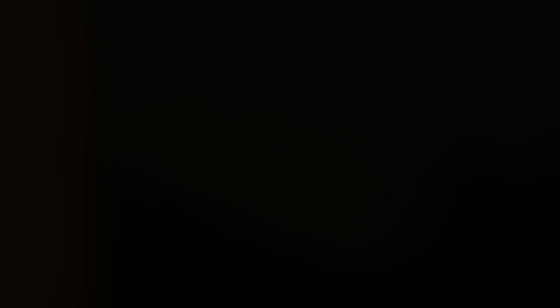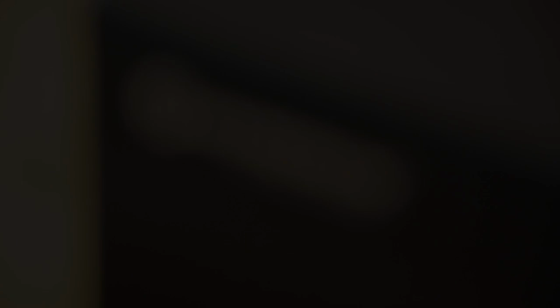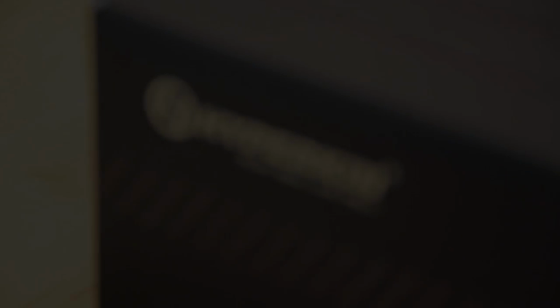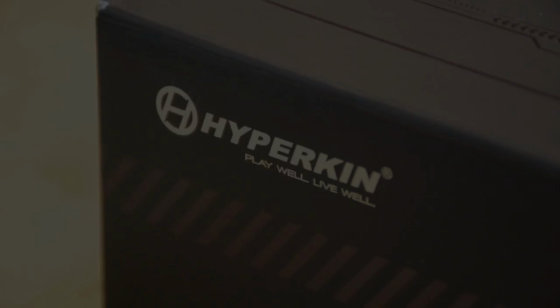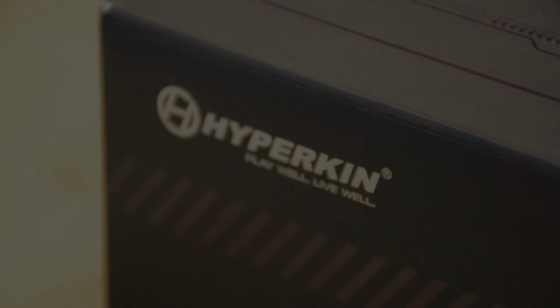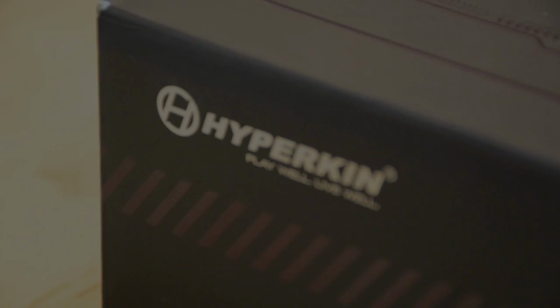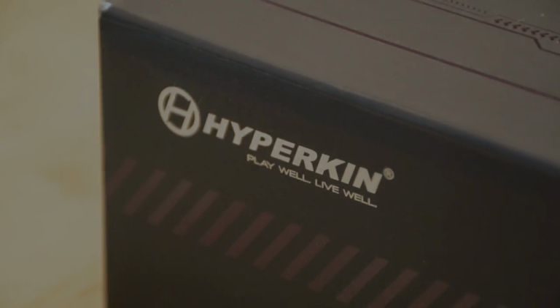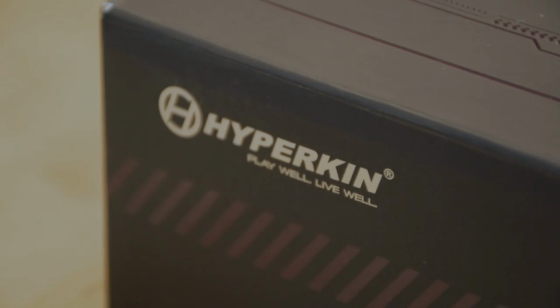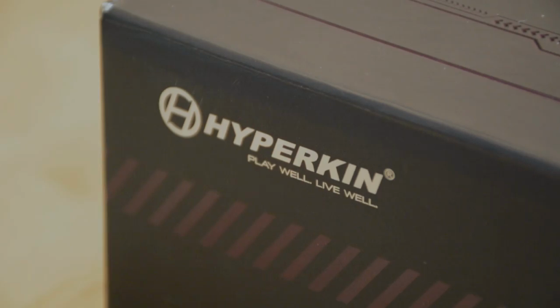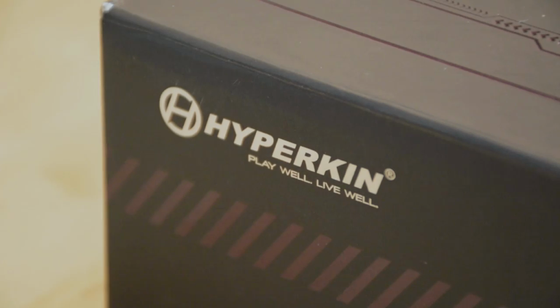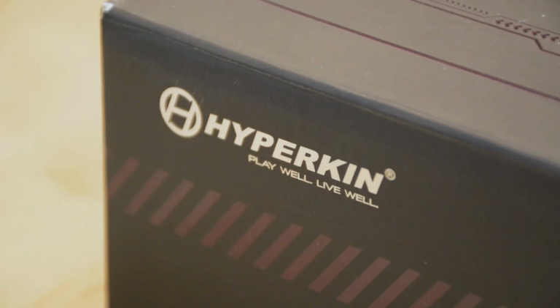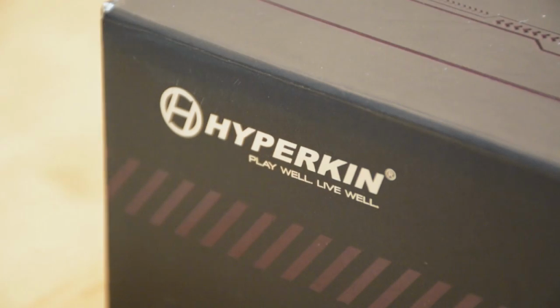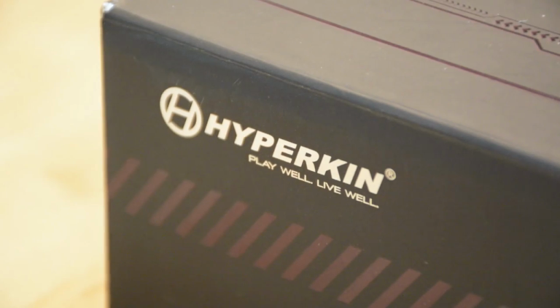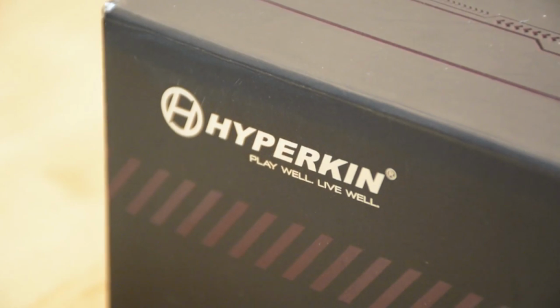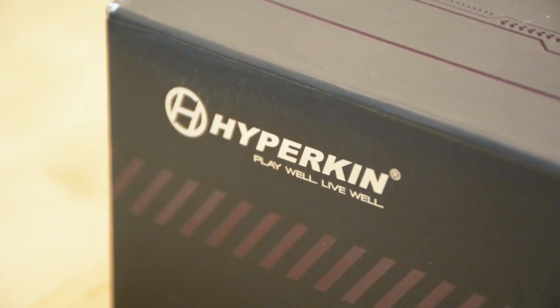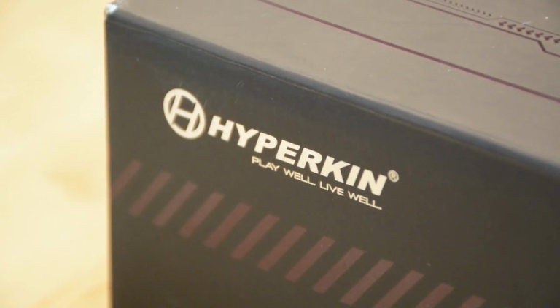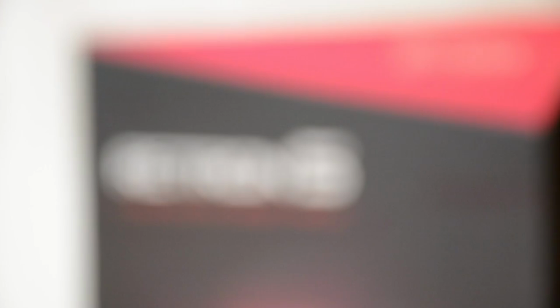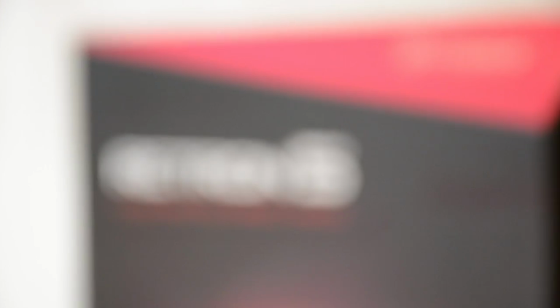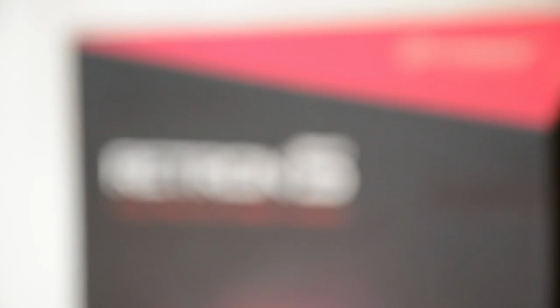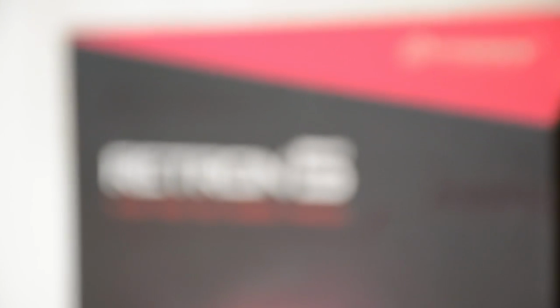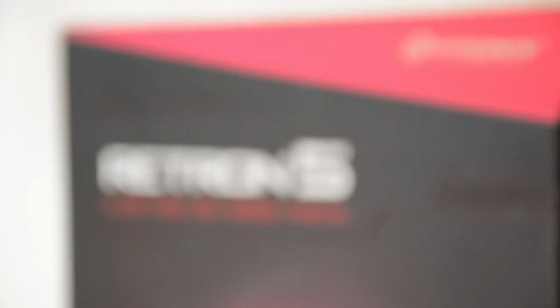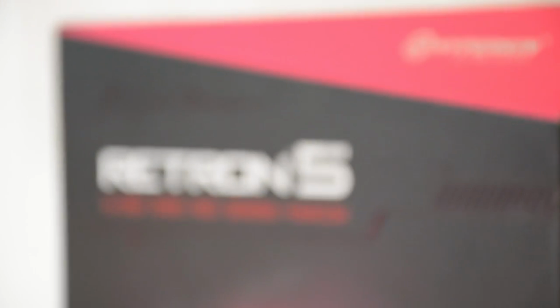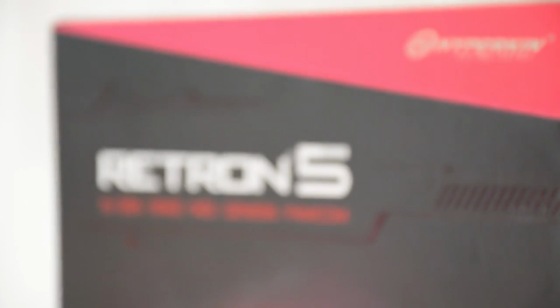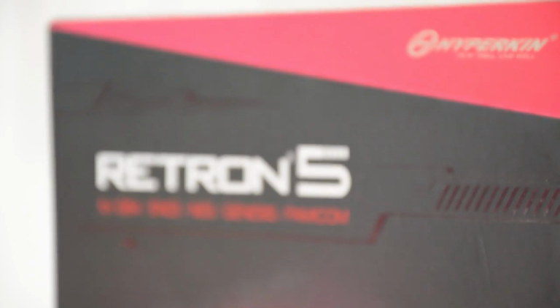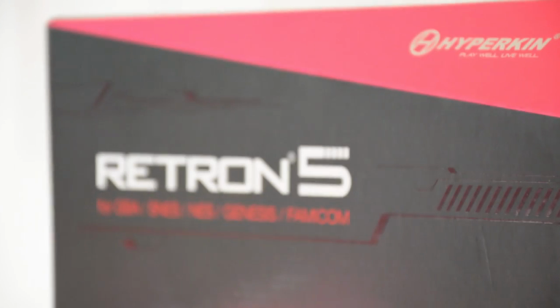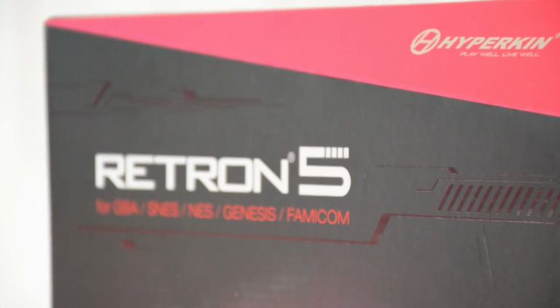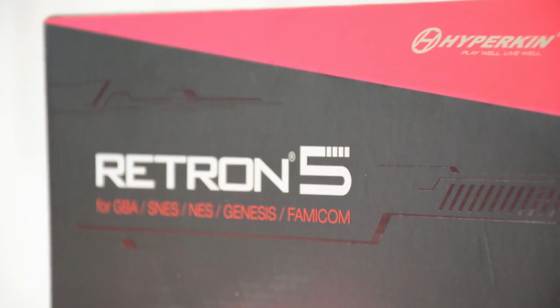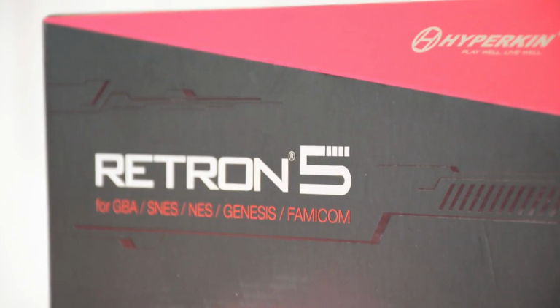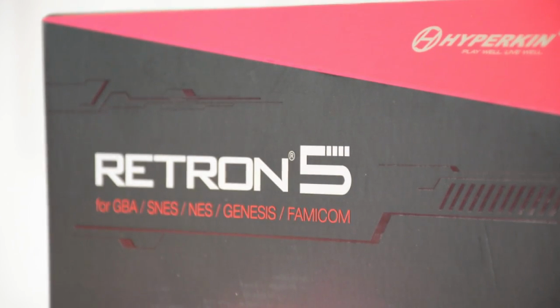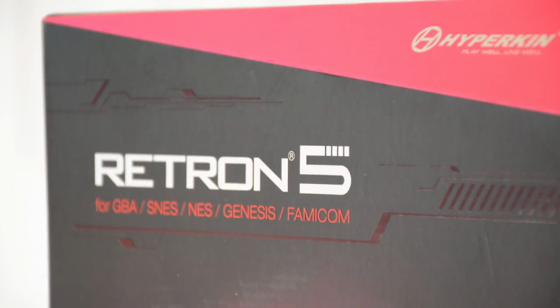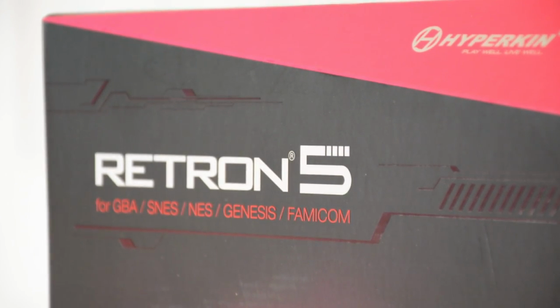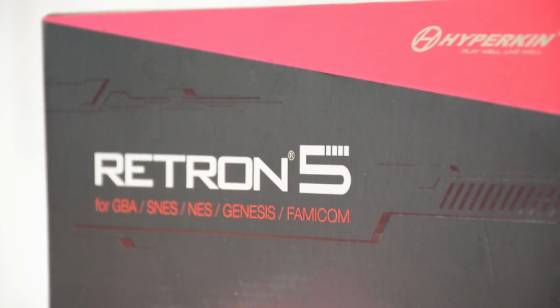Welcome ladies and gentlemen to another review on the Weasel Zone. Today we're going to have a look at the Red Run 5 gaming console.